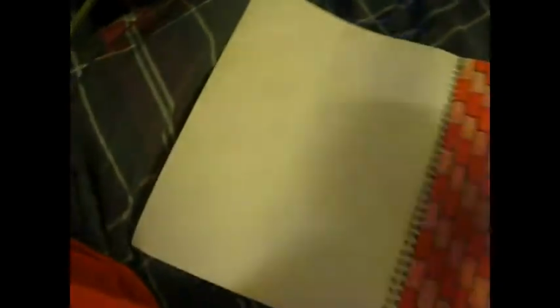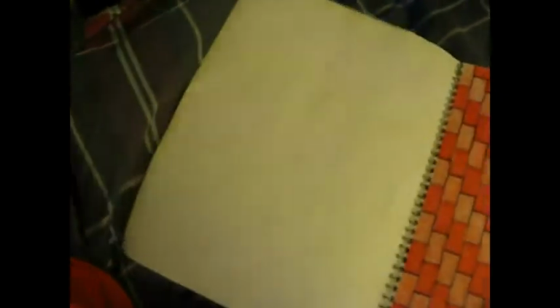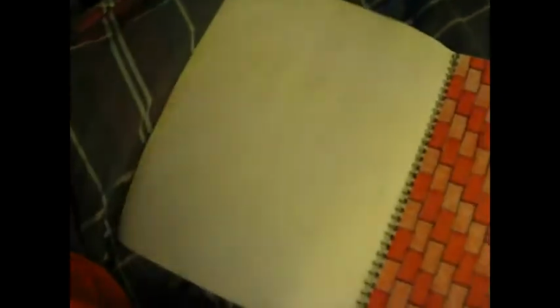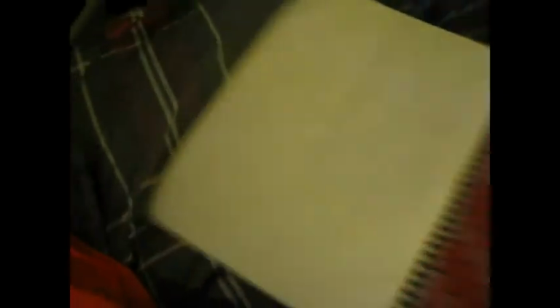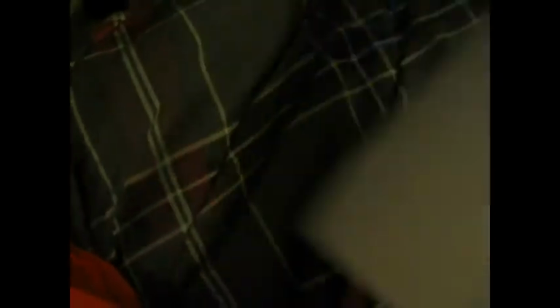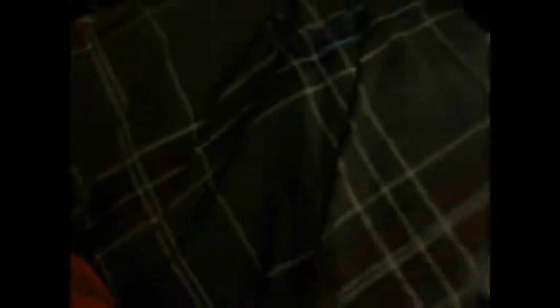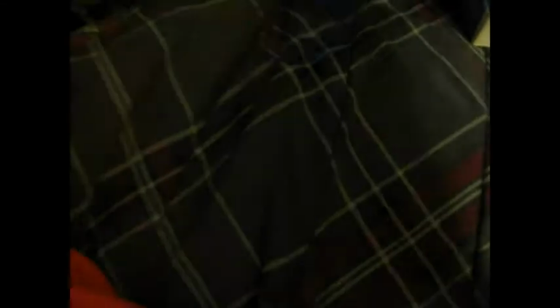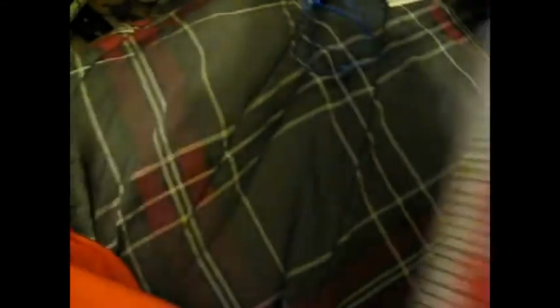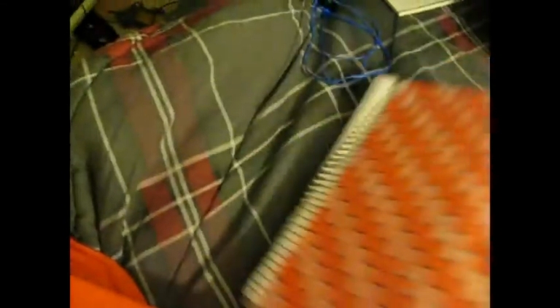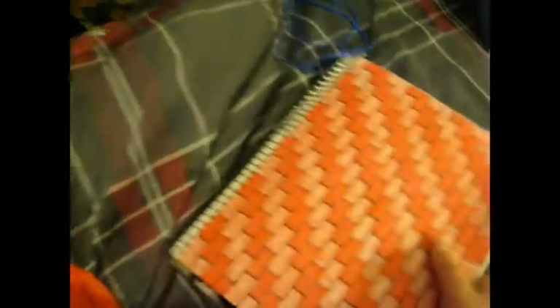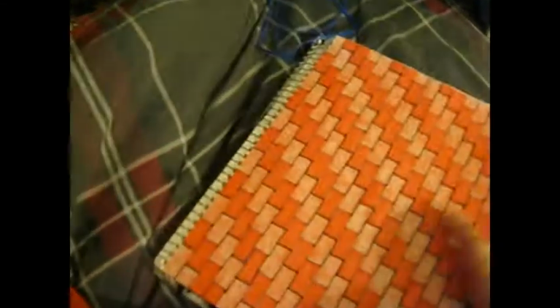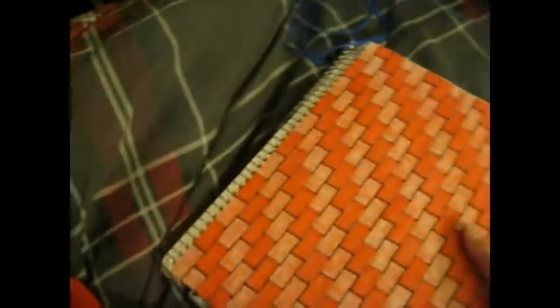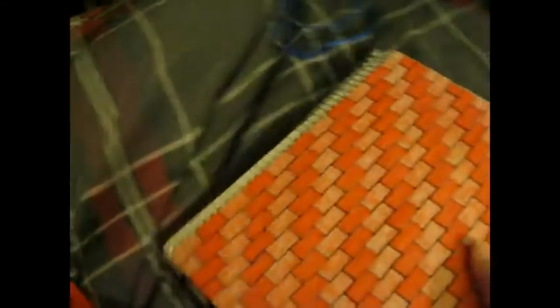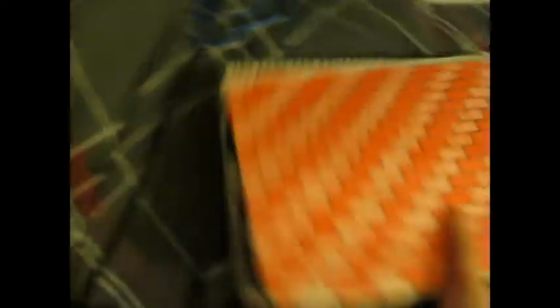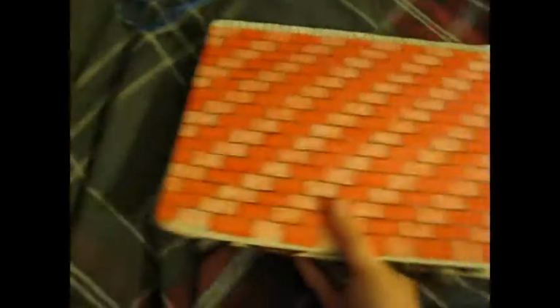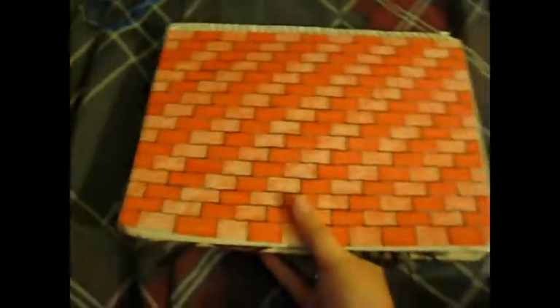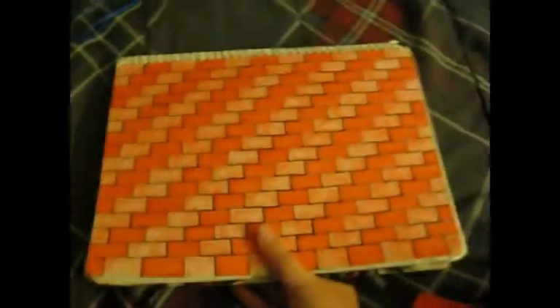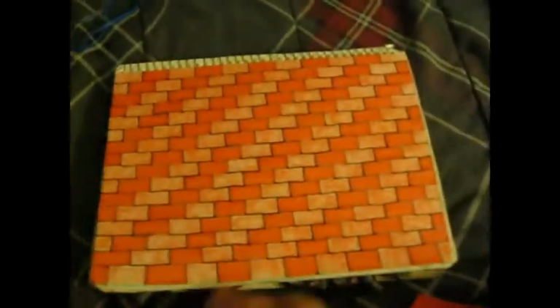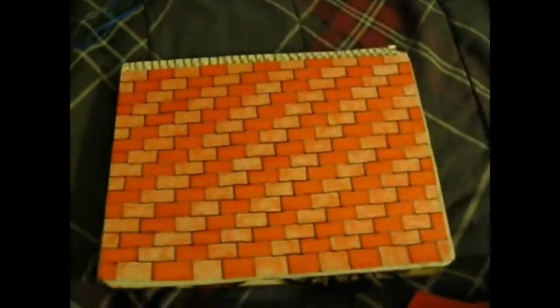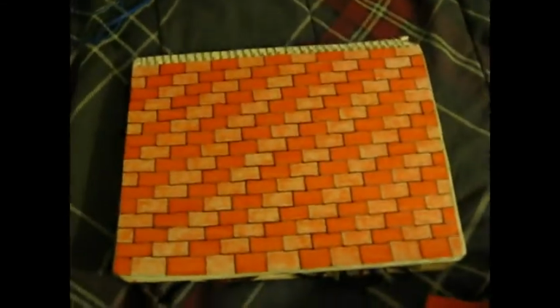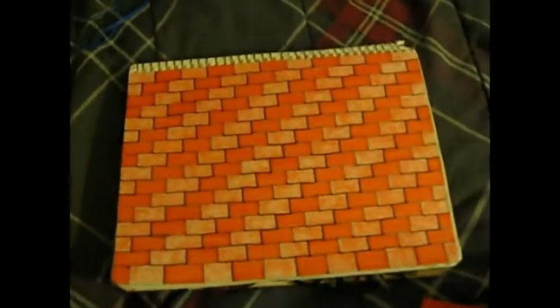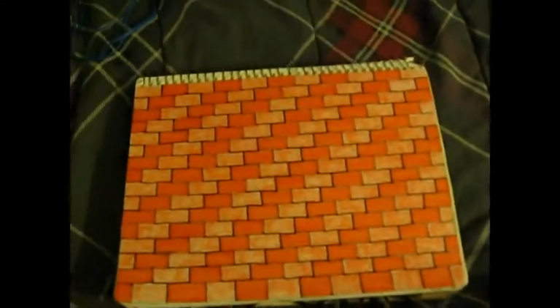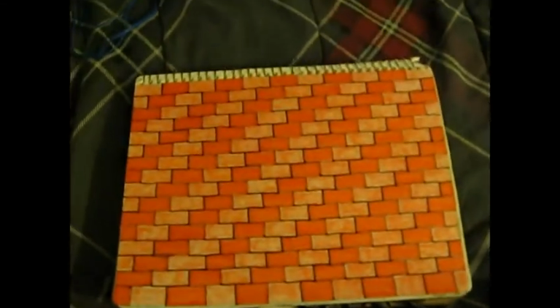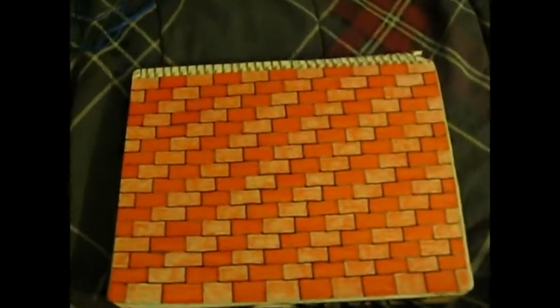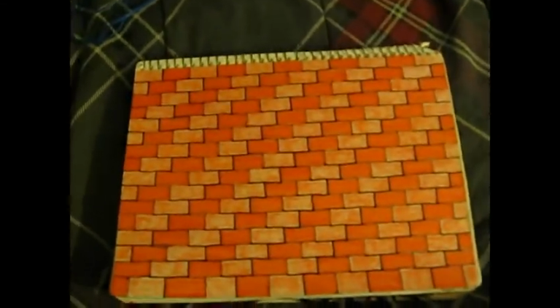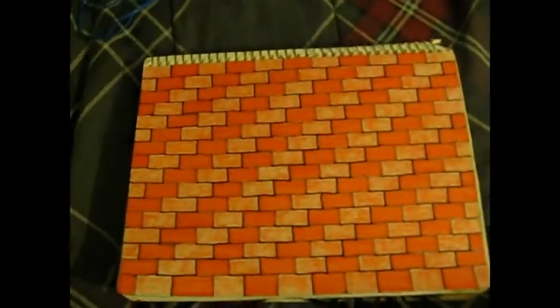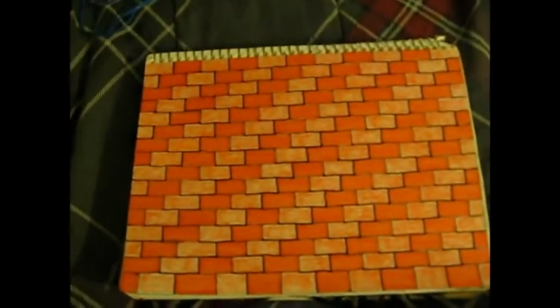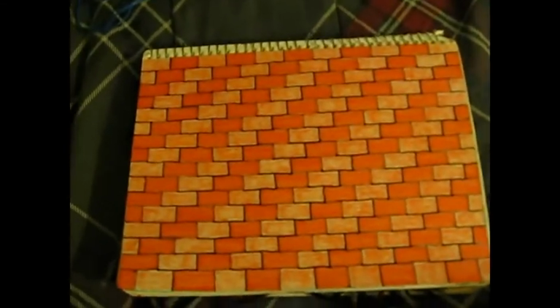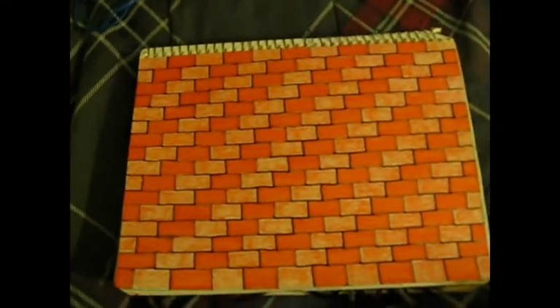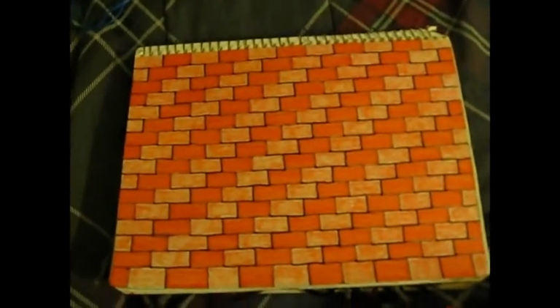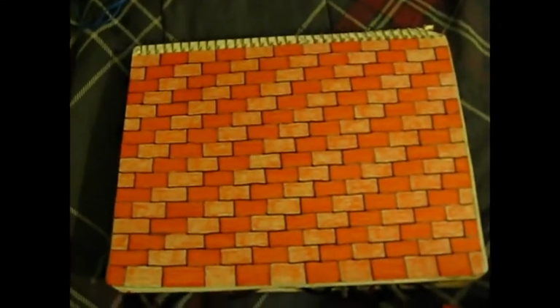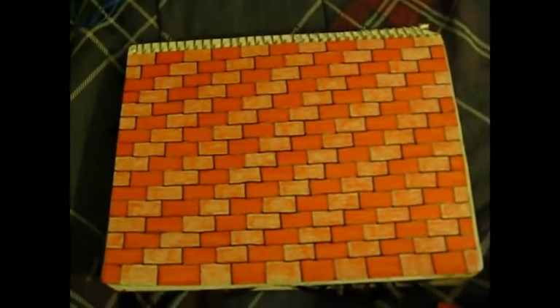Of course — brick wall. Ruler — very helpful. Different colors.